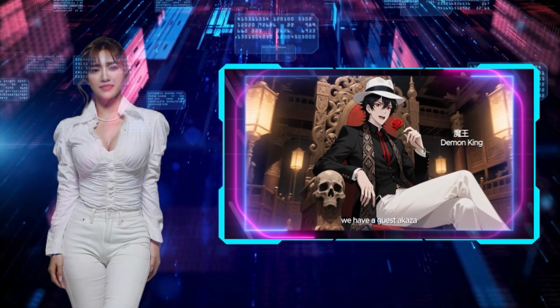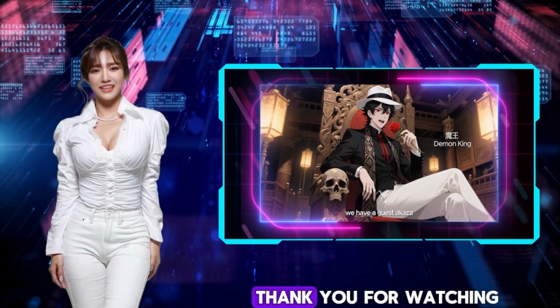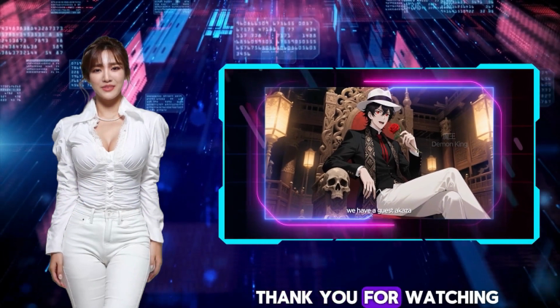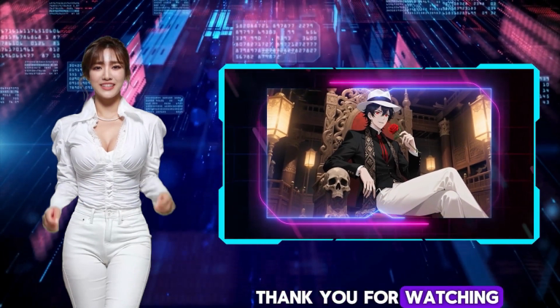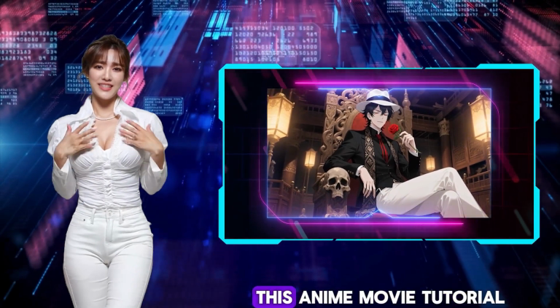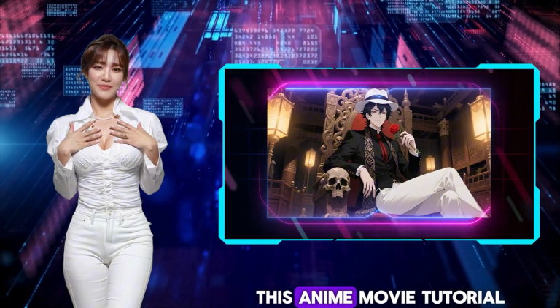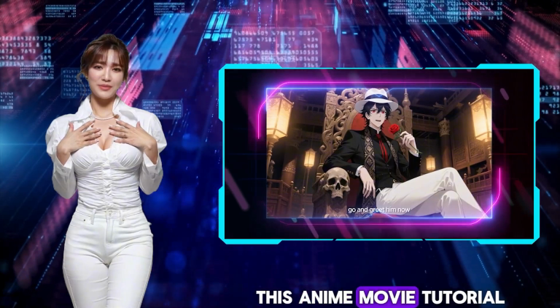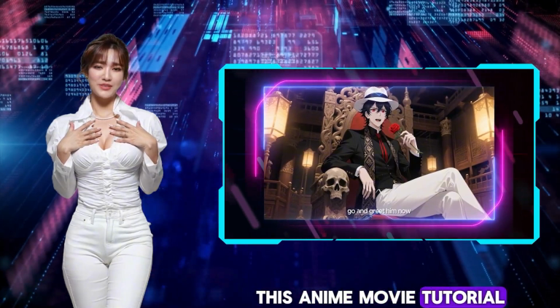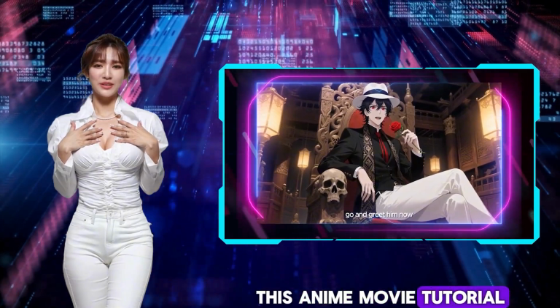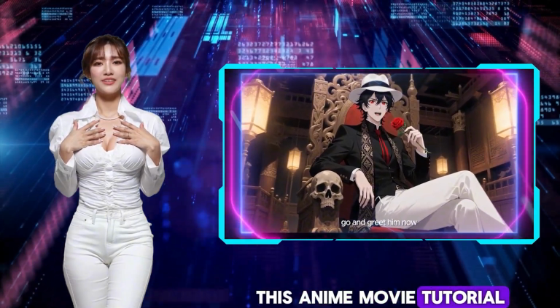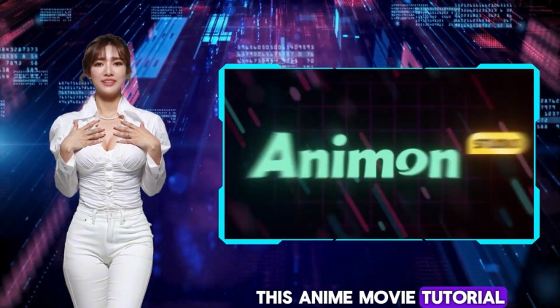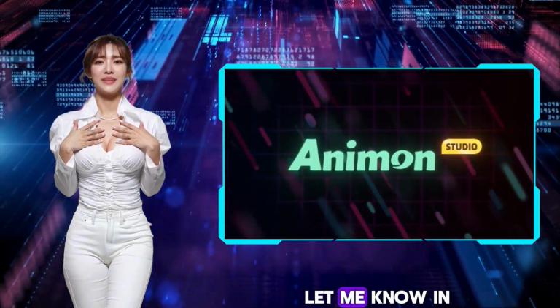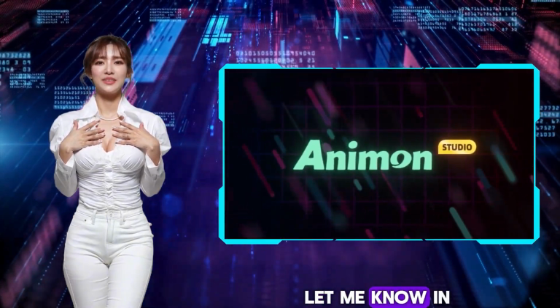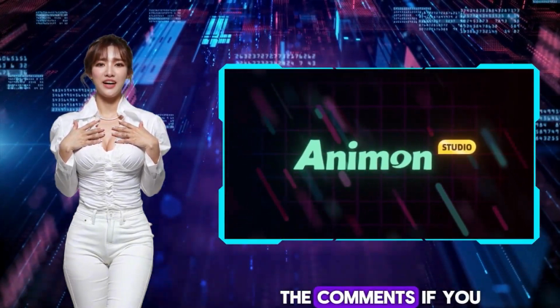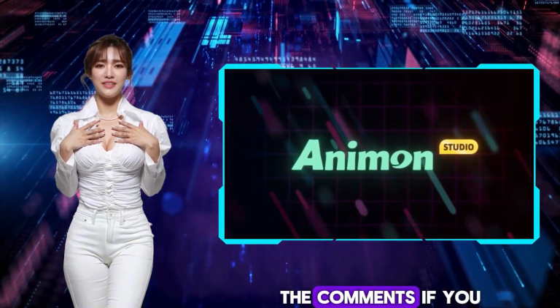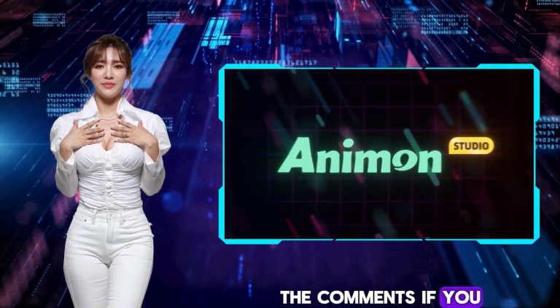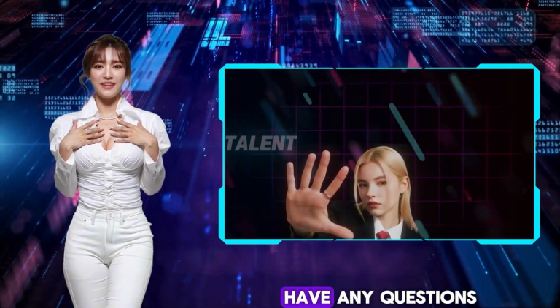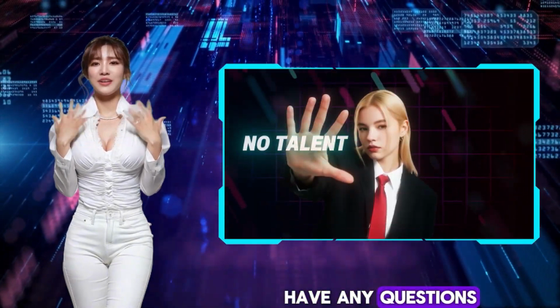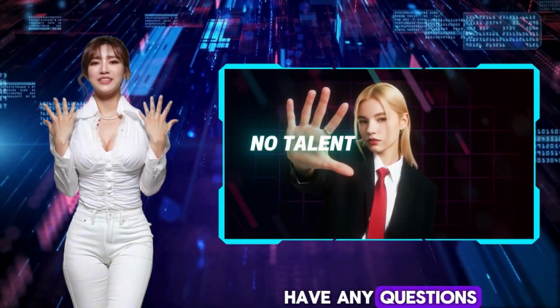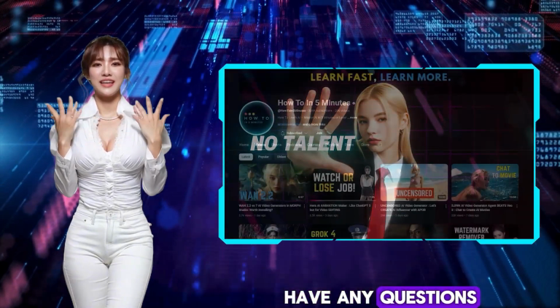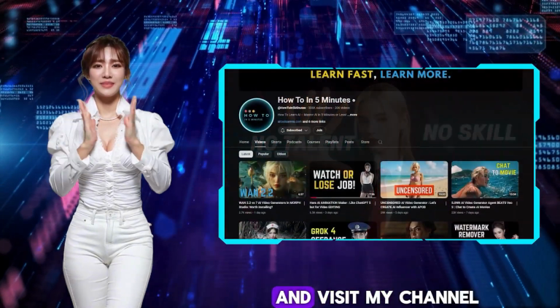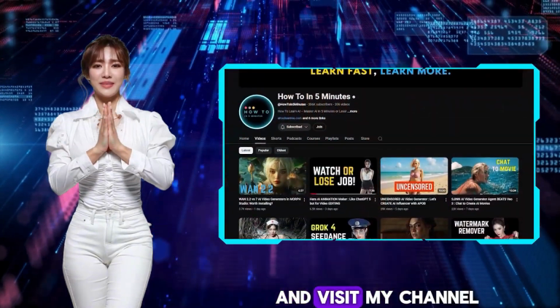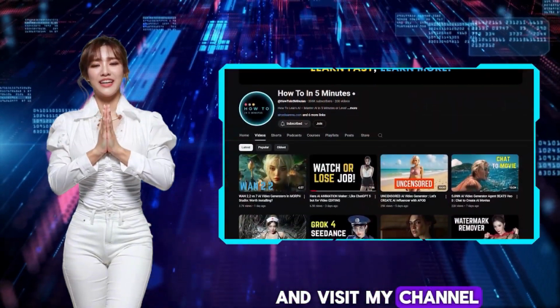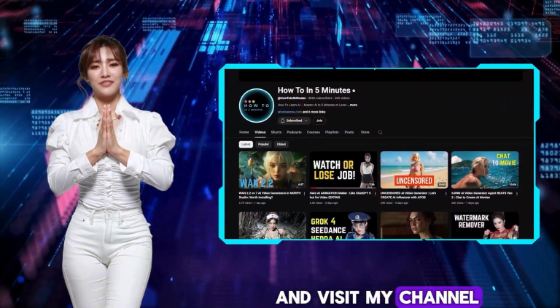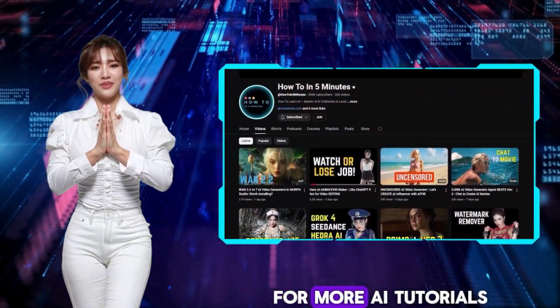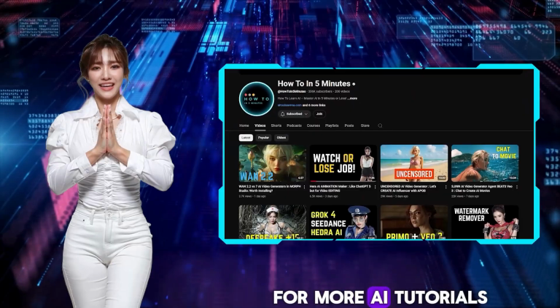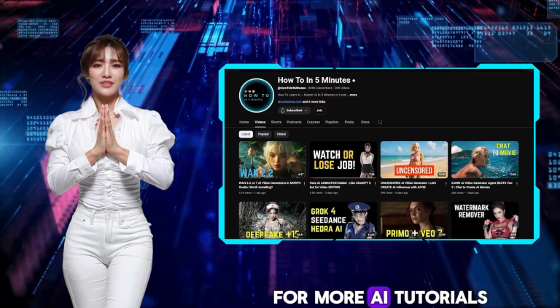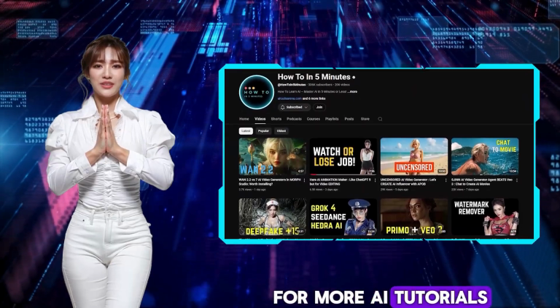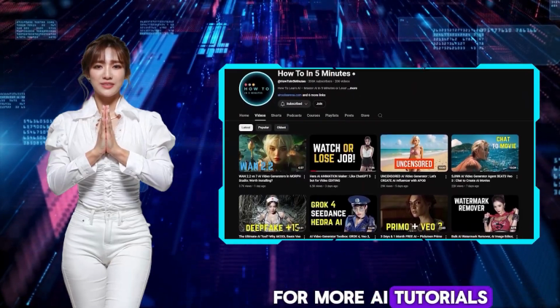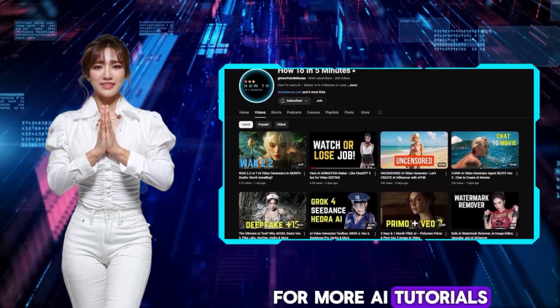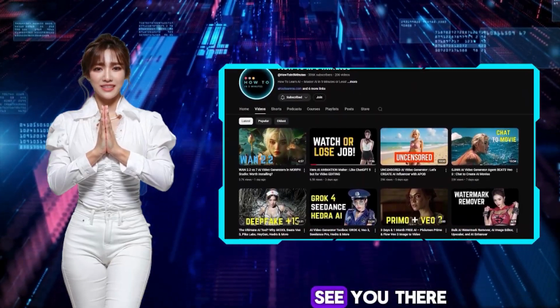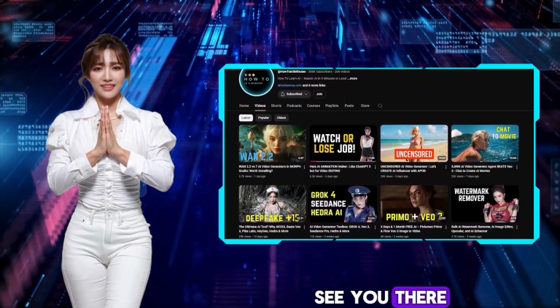Thank you for watching this anime movie tutorial. Let me know in the comments if you have any questions, and visit my channel for more AI tutorials. See you there.